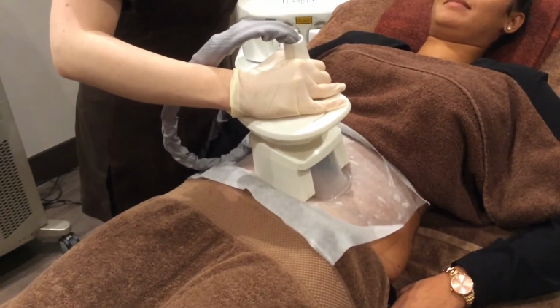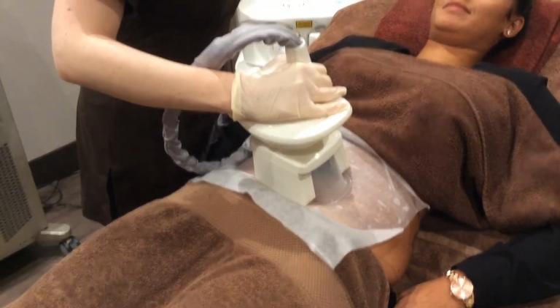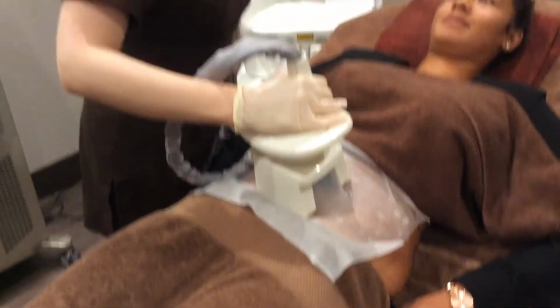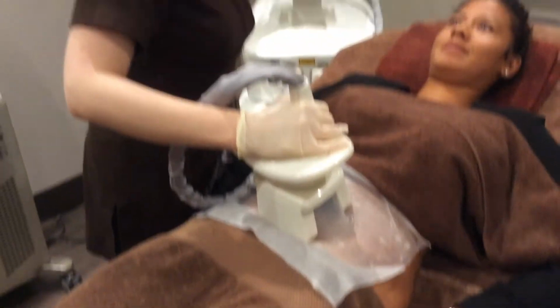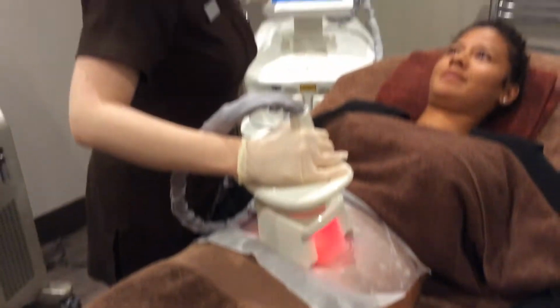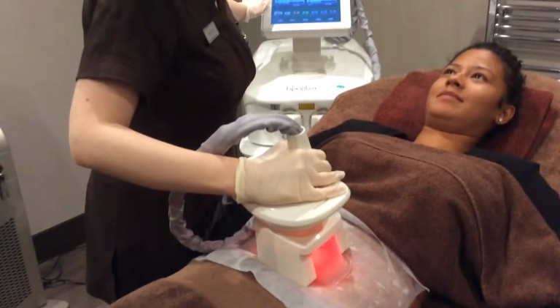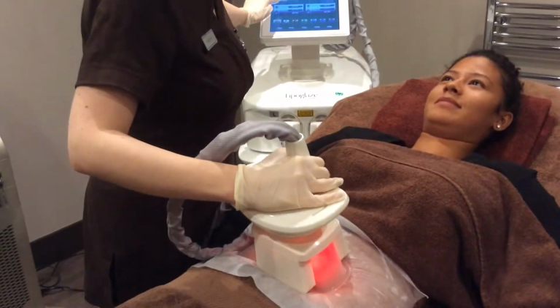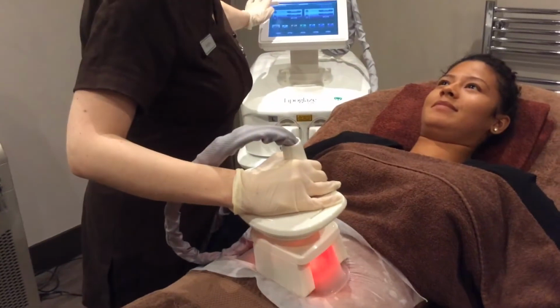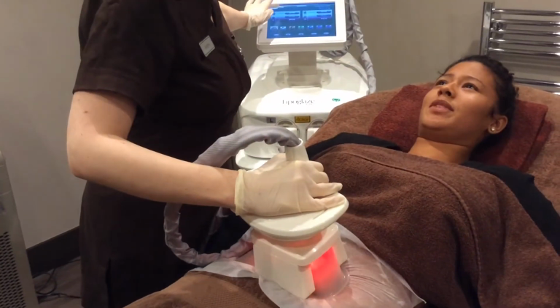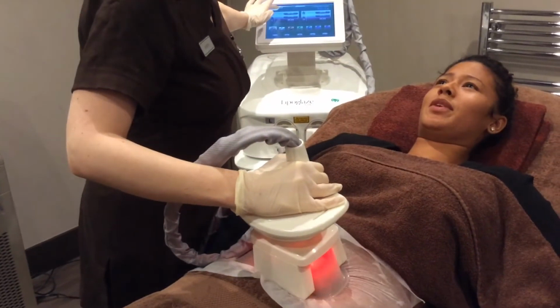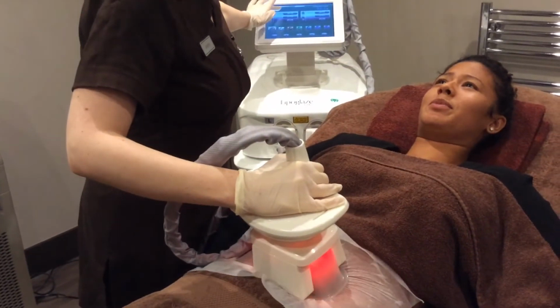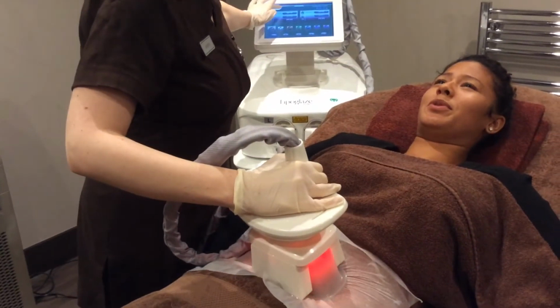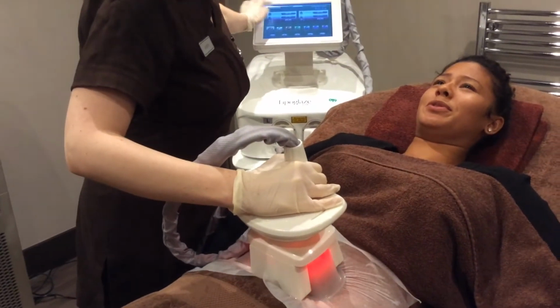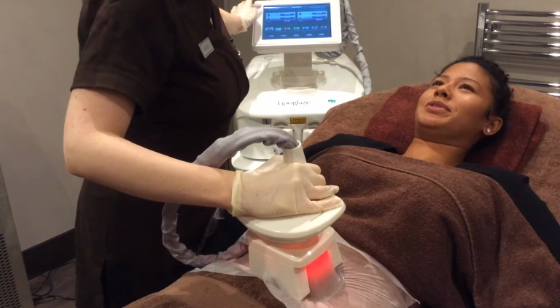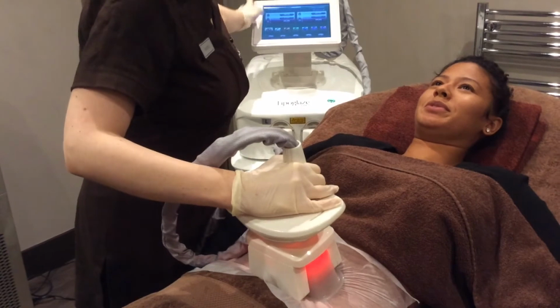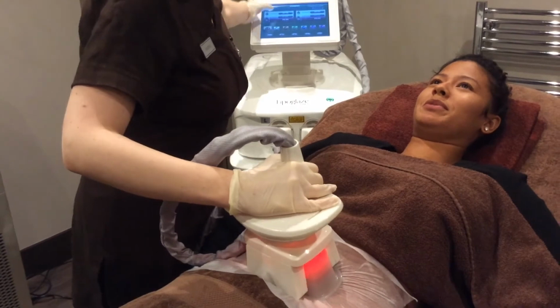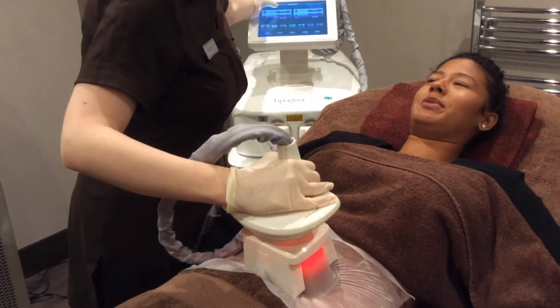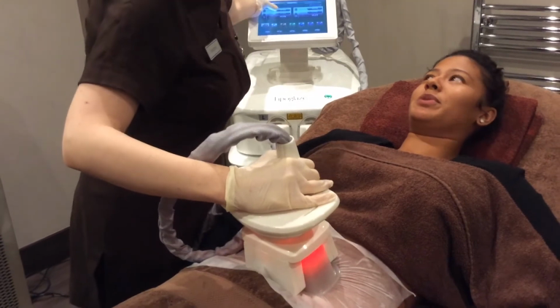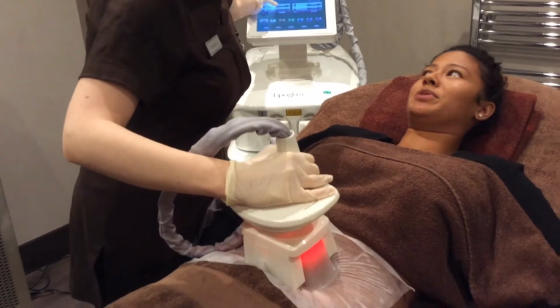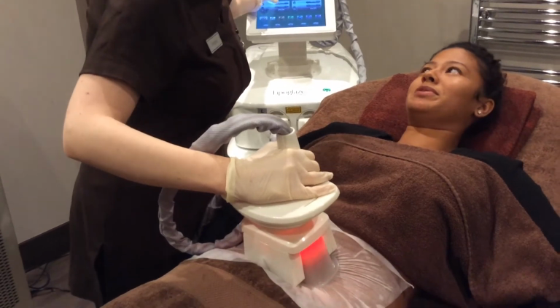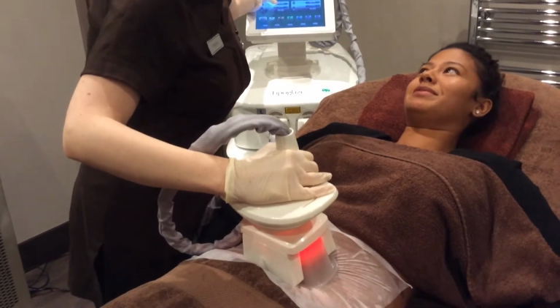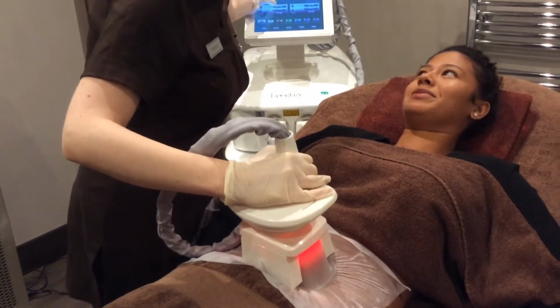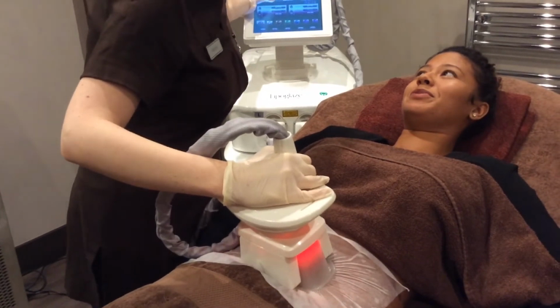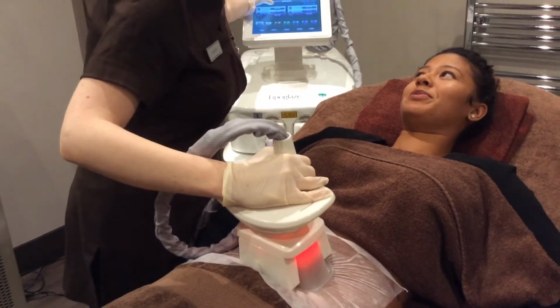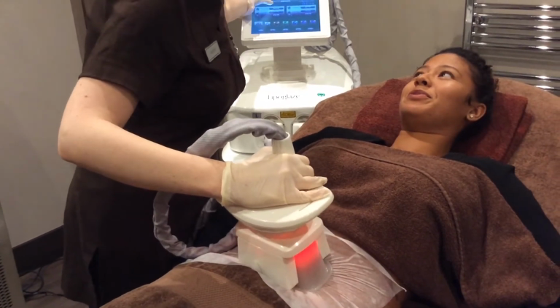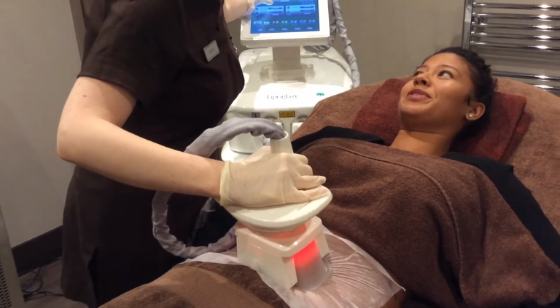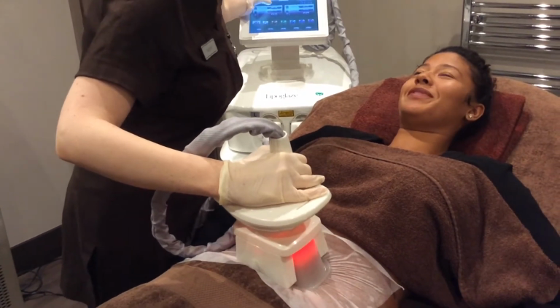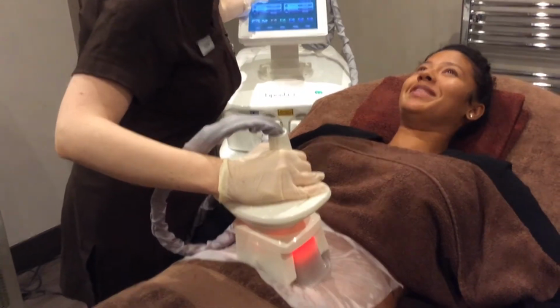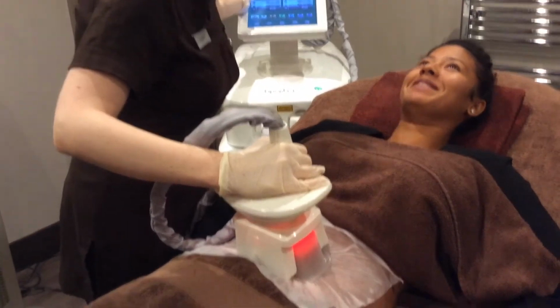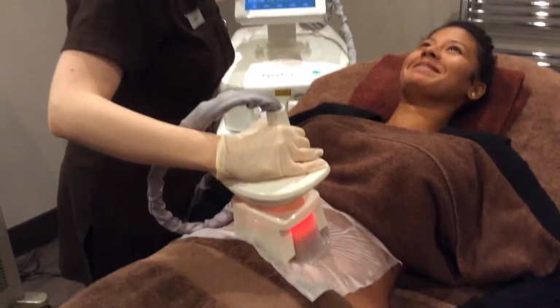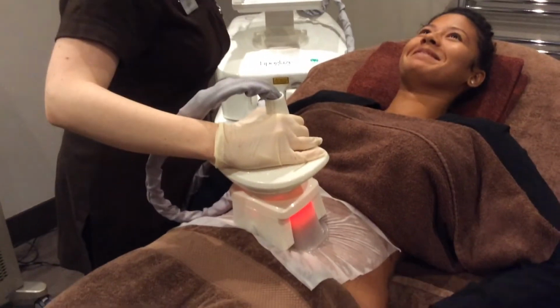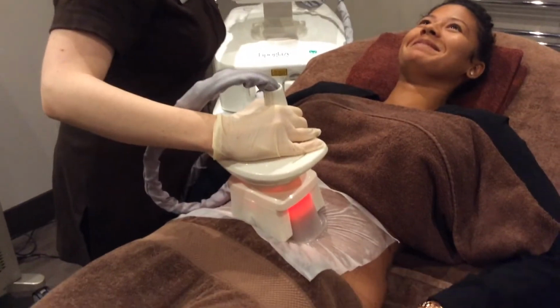While the actual treatment isn't painful, you're going to feel just a little cold.